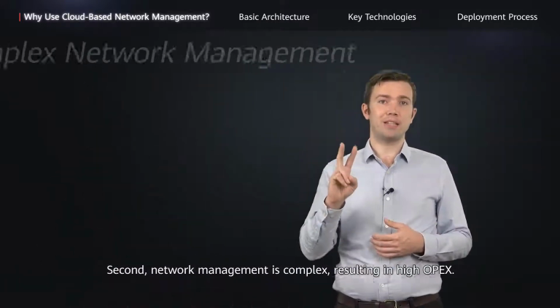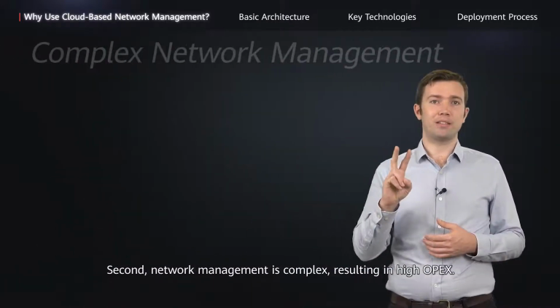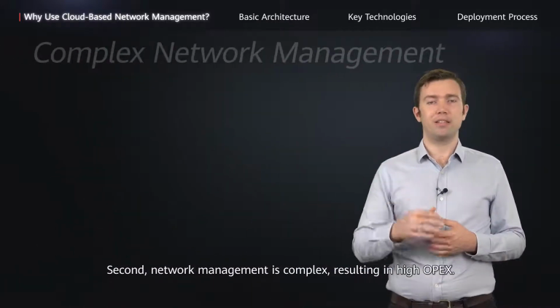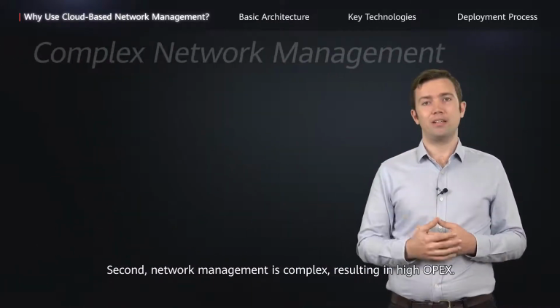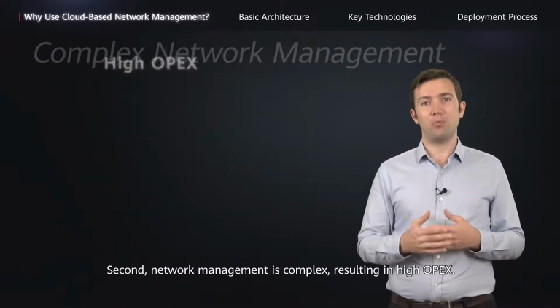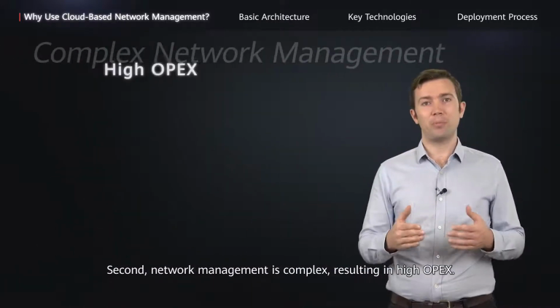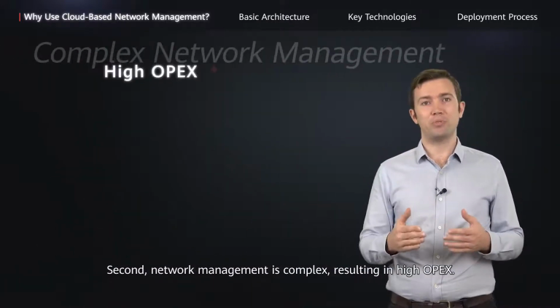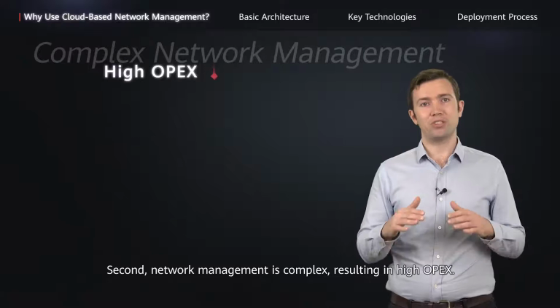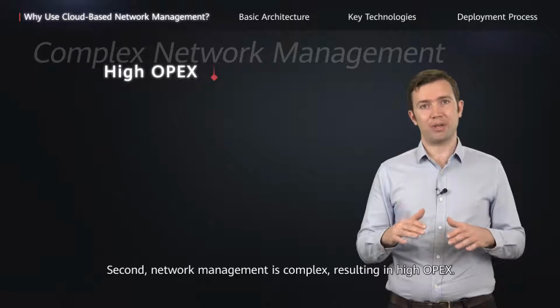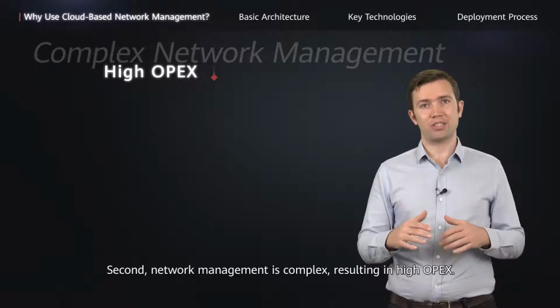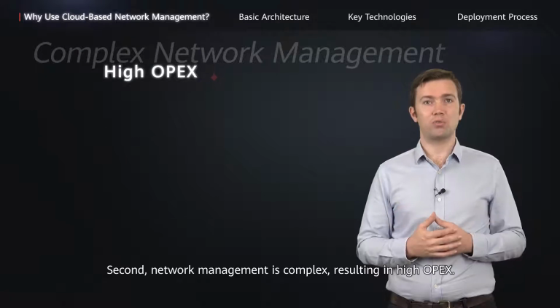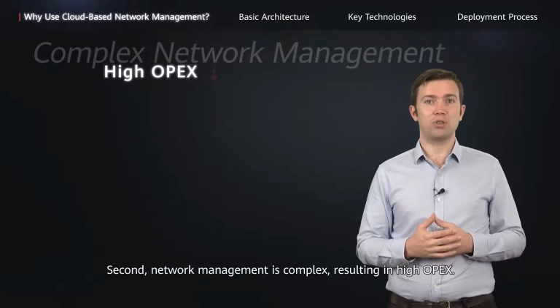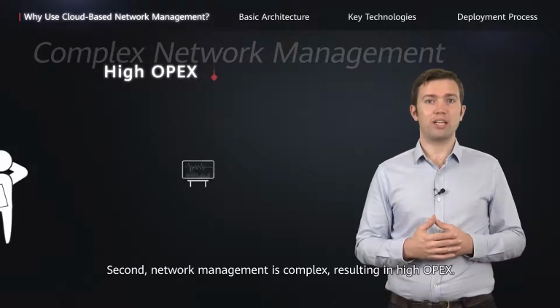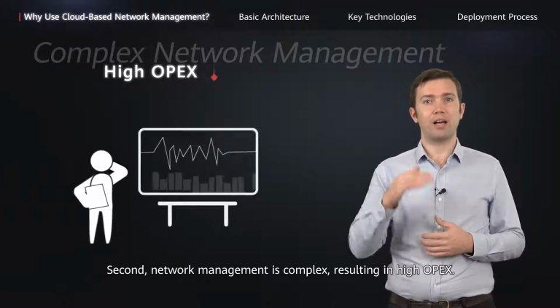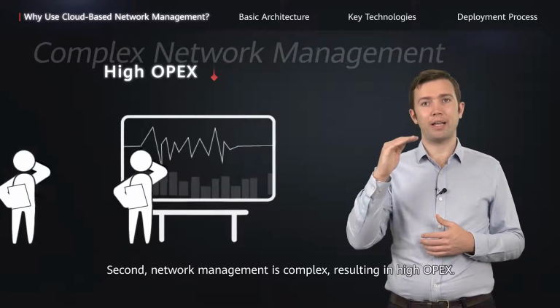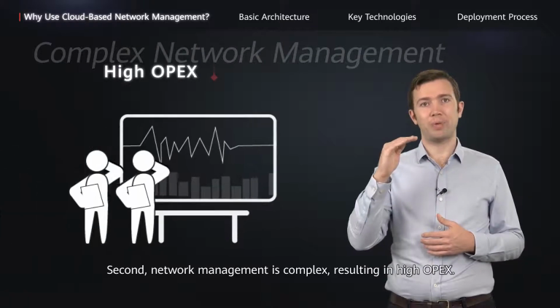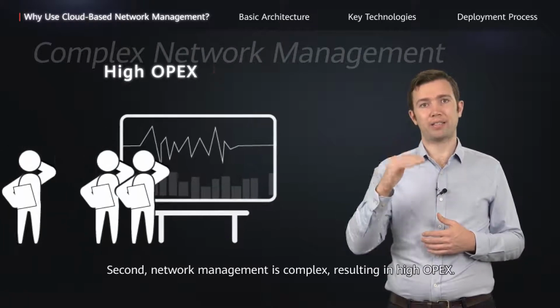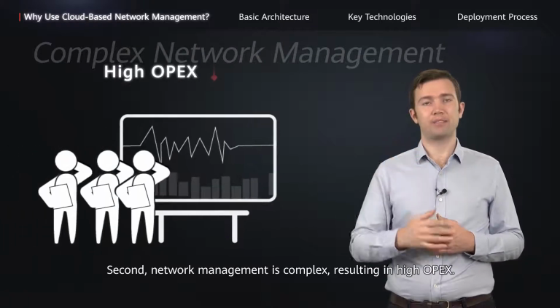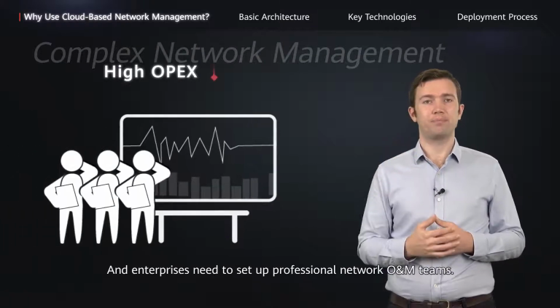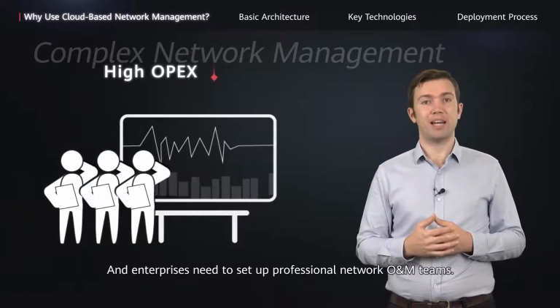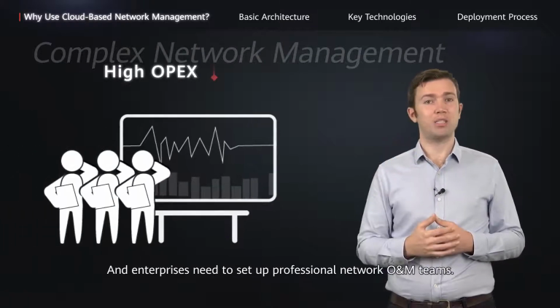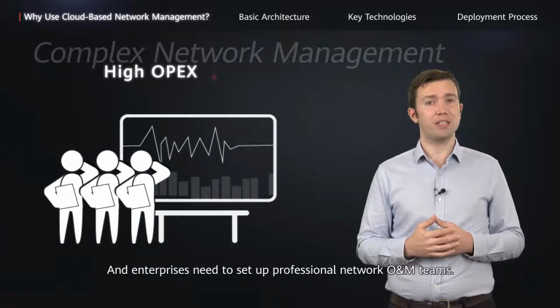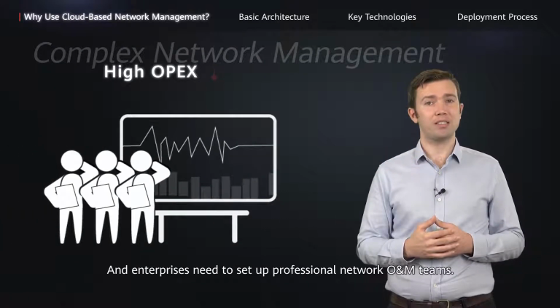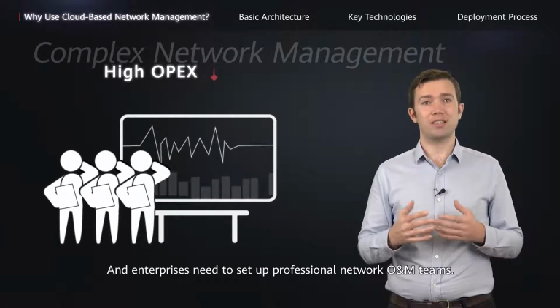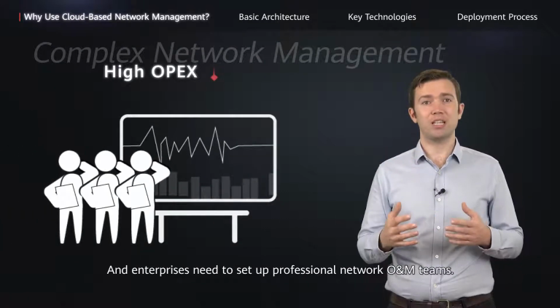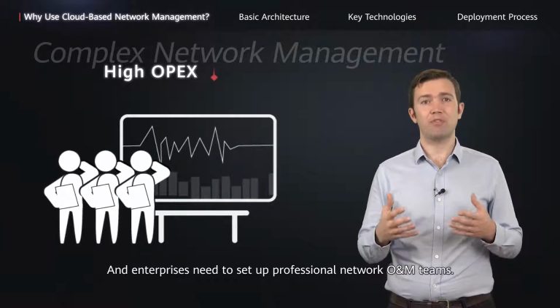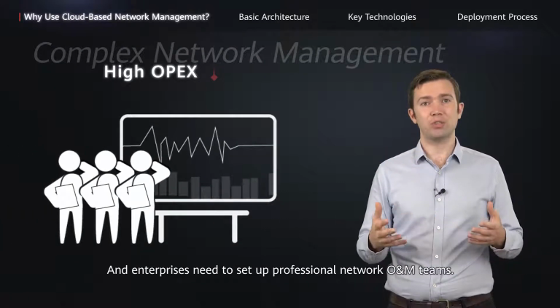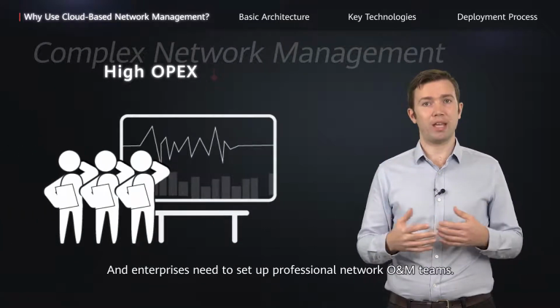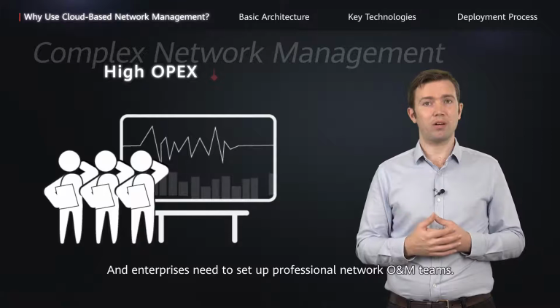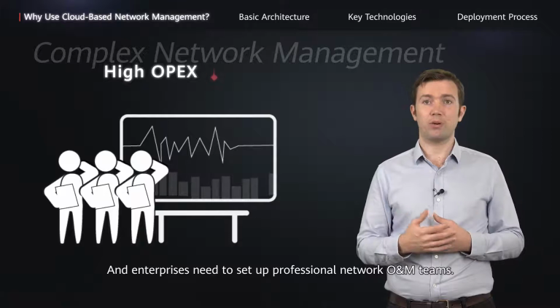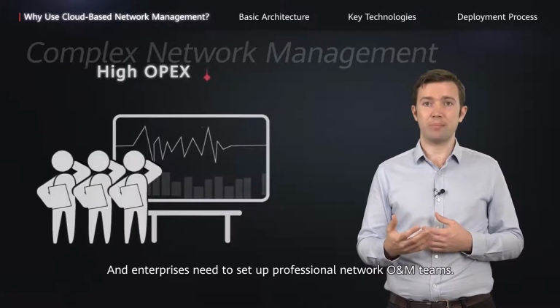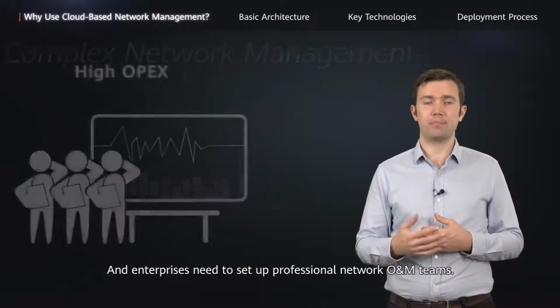Second, network management is complex, resulting in high OPEX, and enterprises need to set up professional network O&M teams.